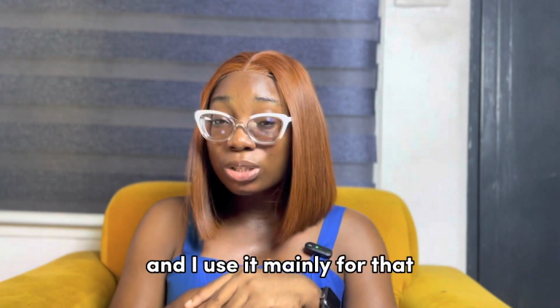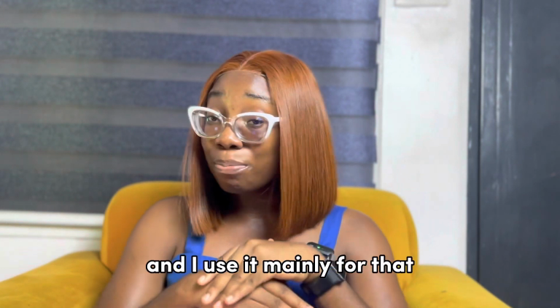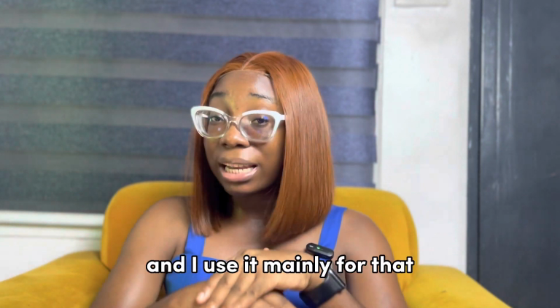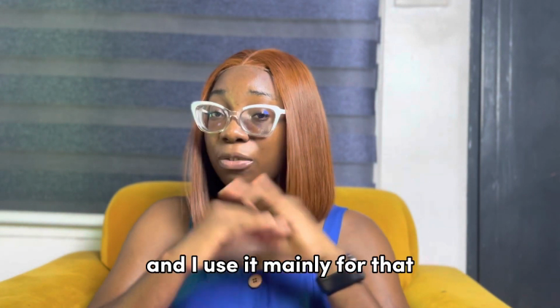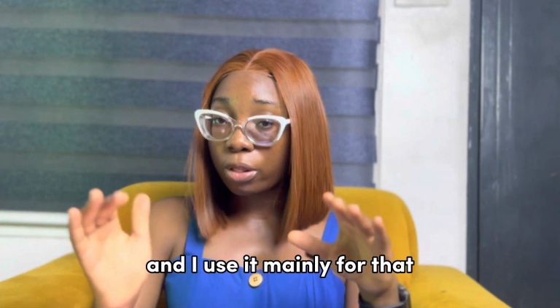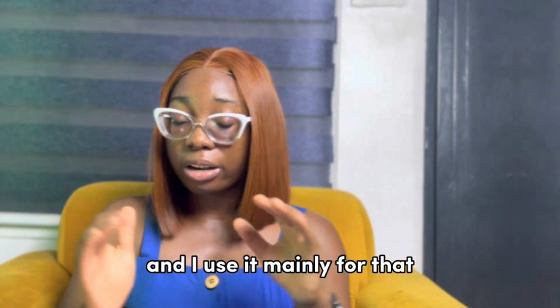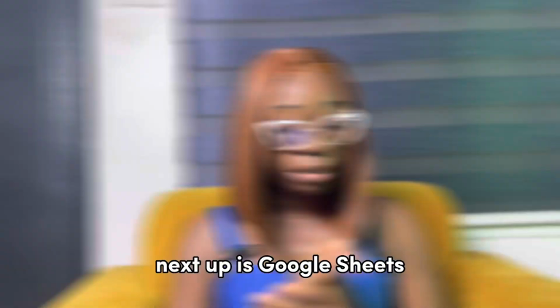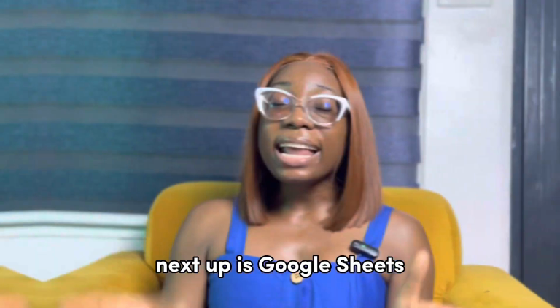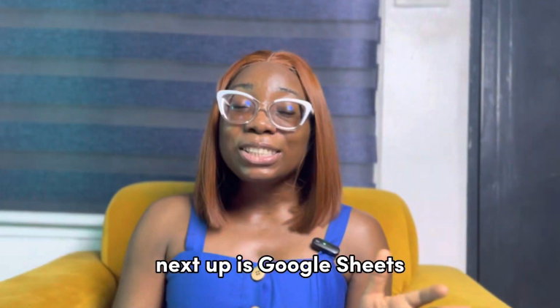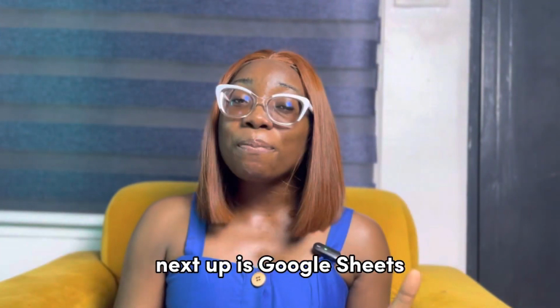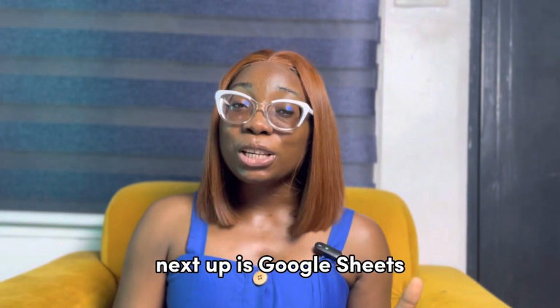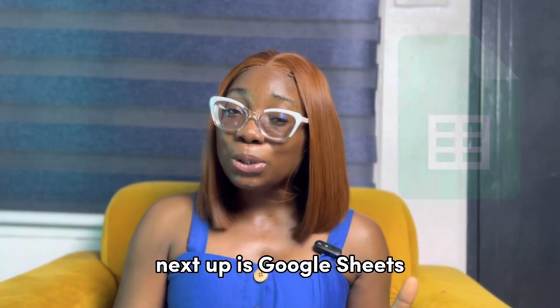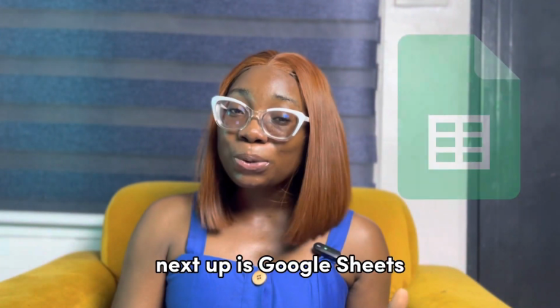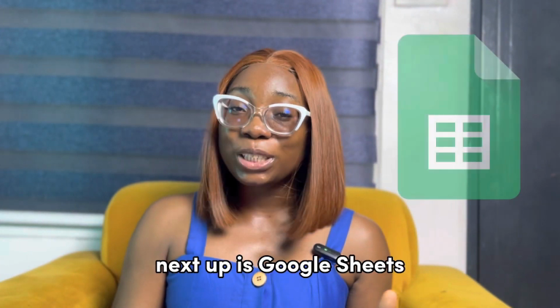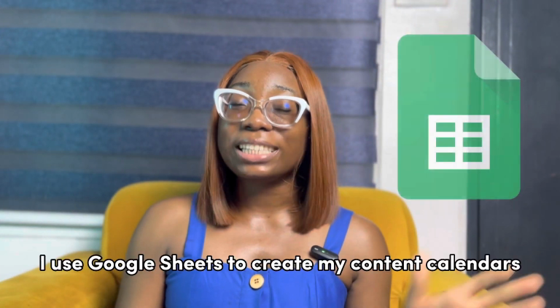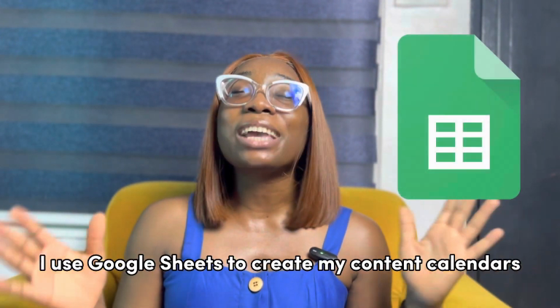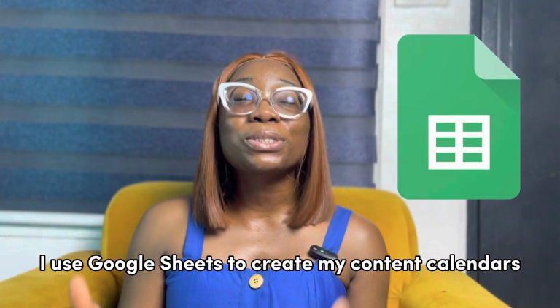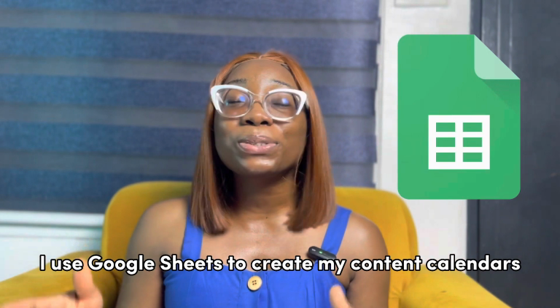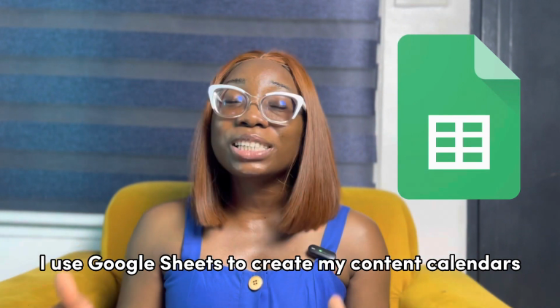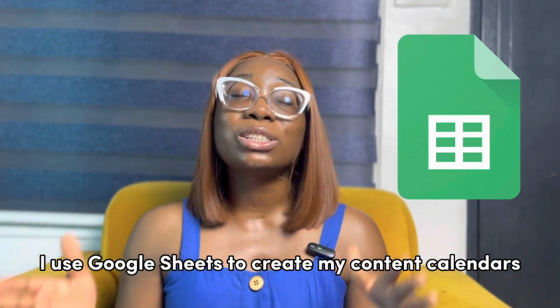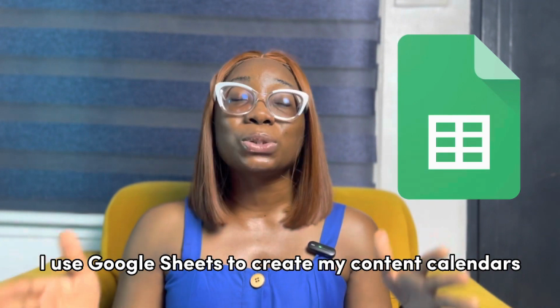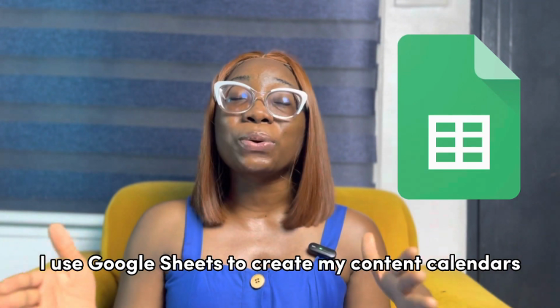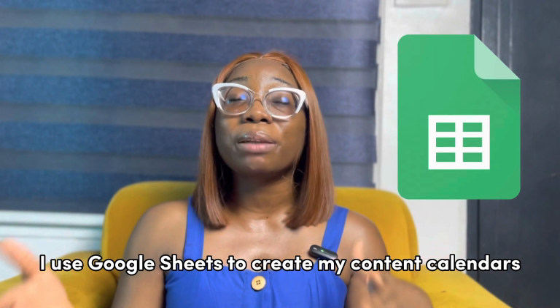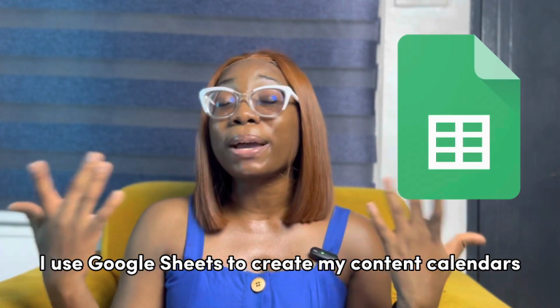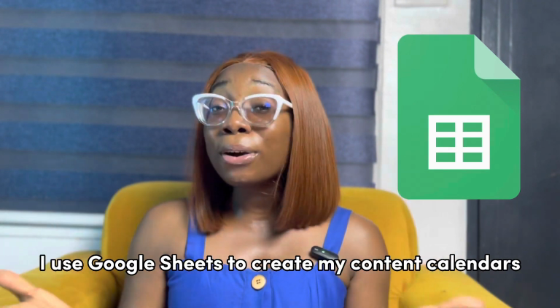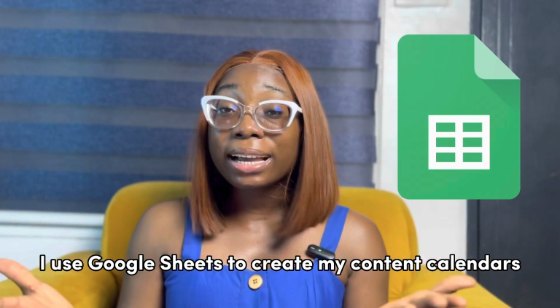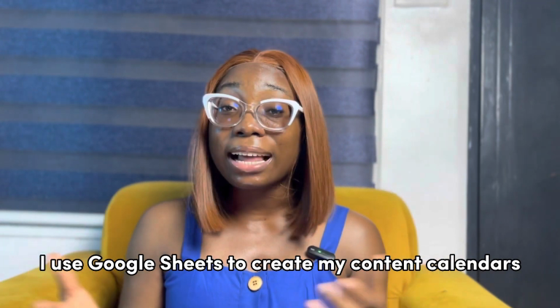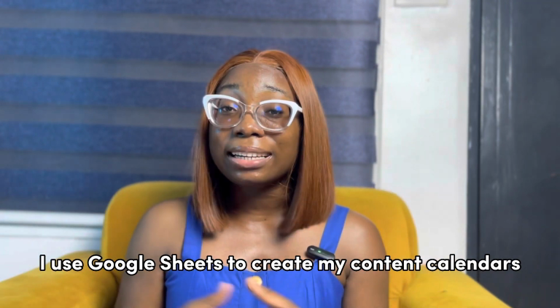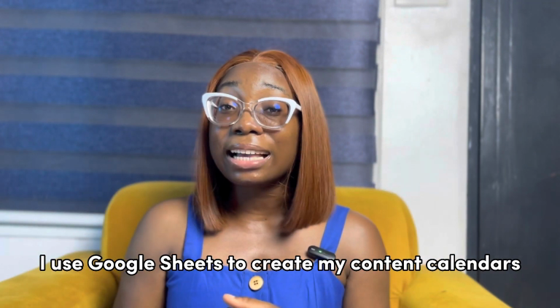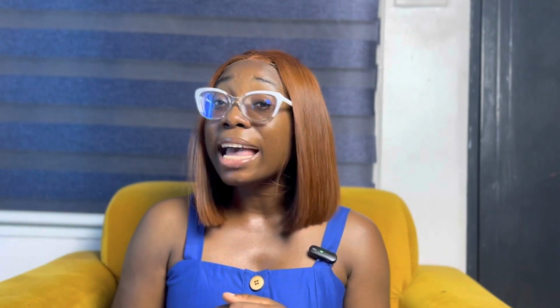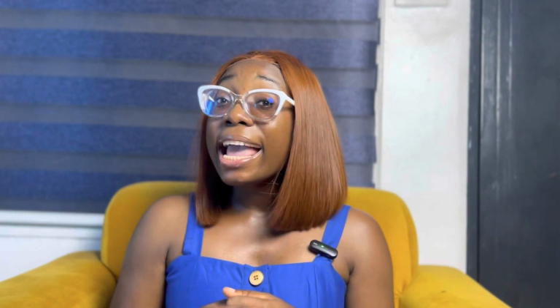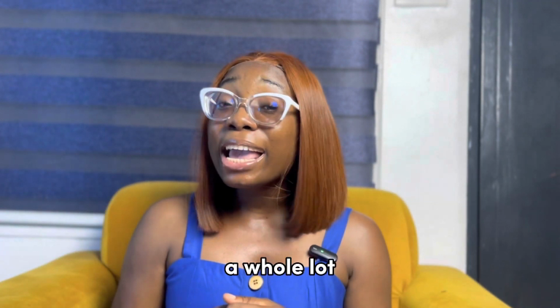I really love using Google Keep, especially when it comes to planning my YouTube scripts, eBooks, and podcast scripts. That's mainly what I use it for.